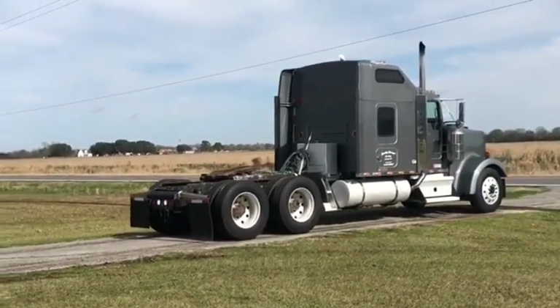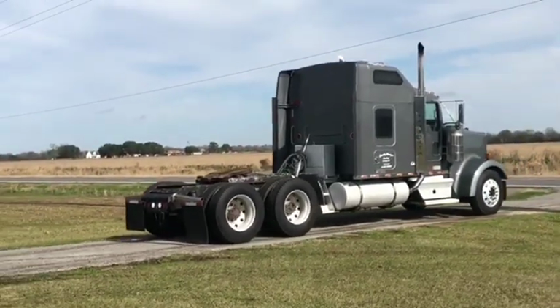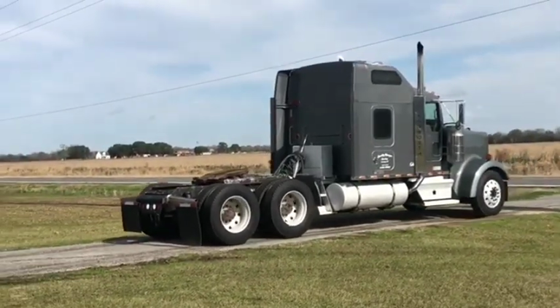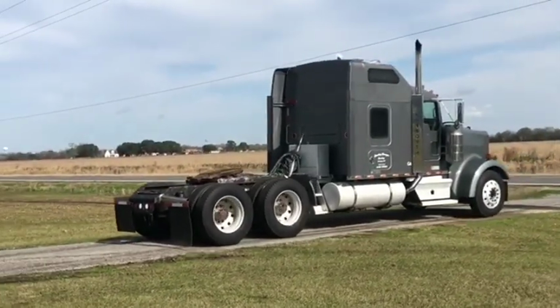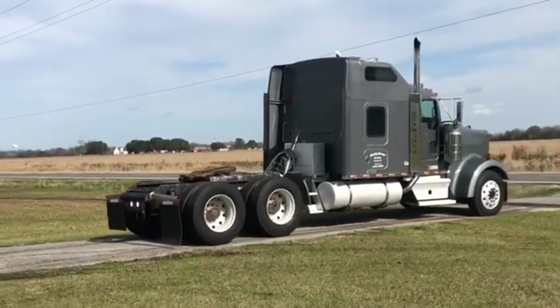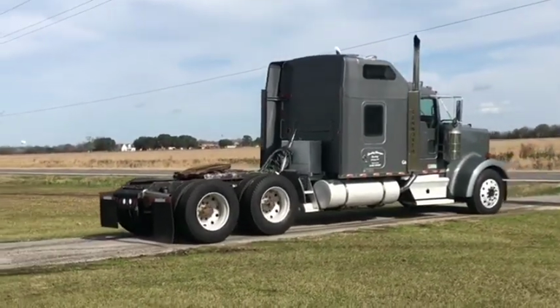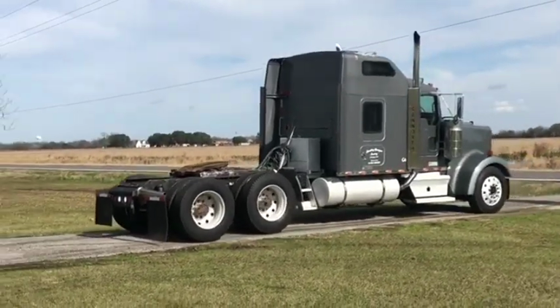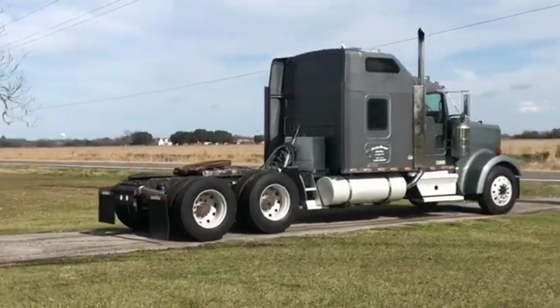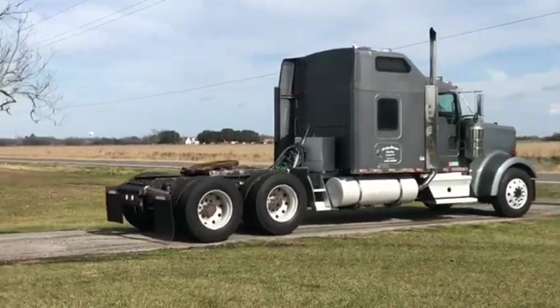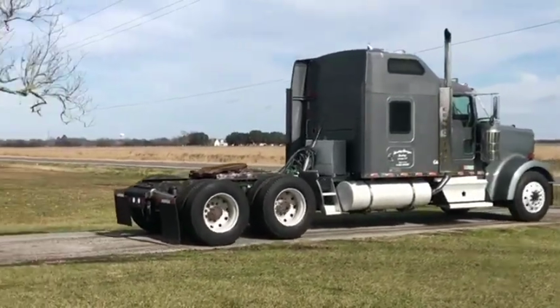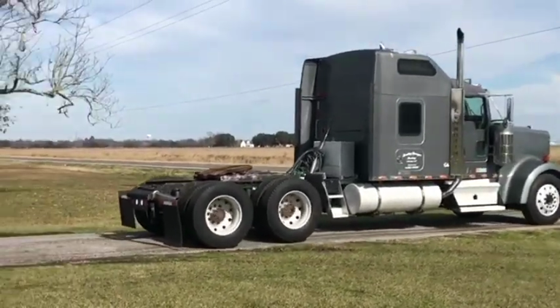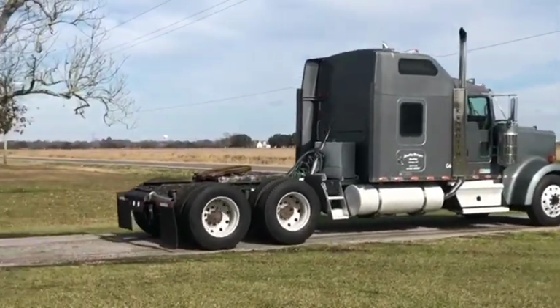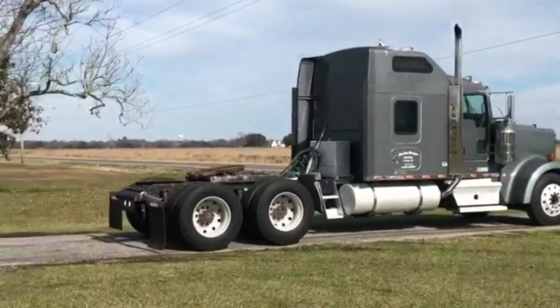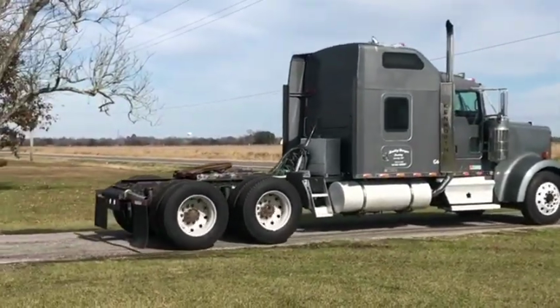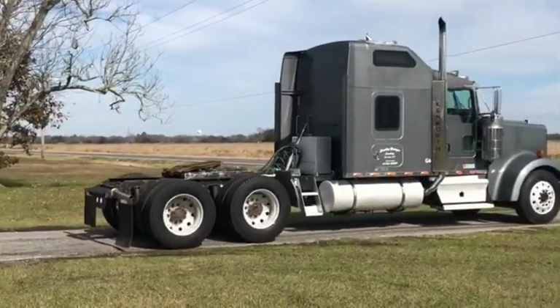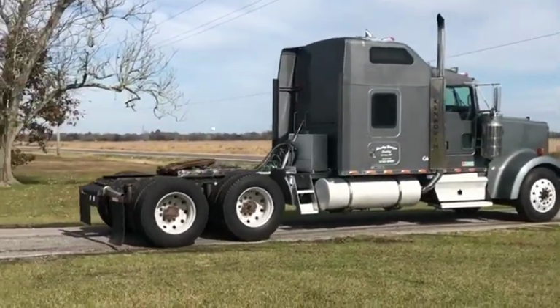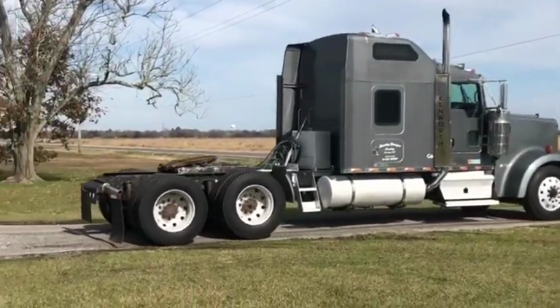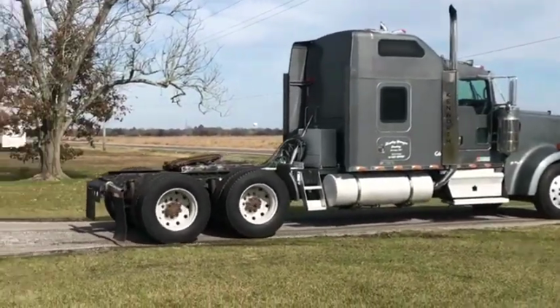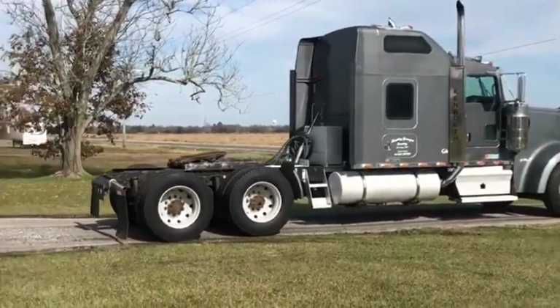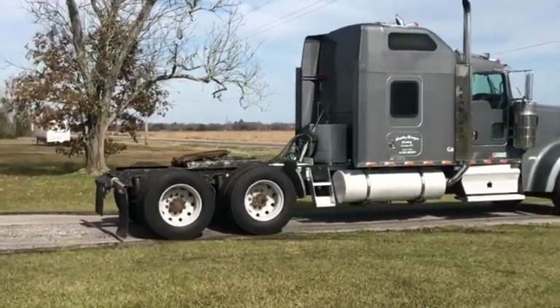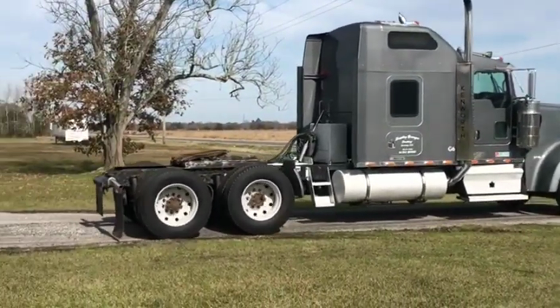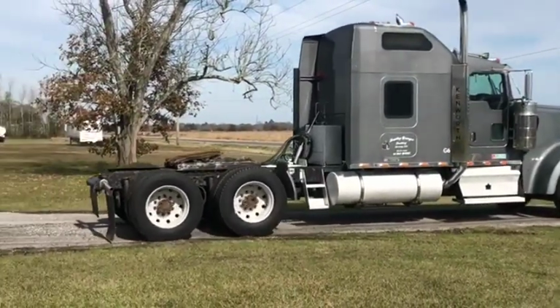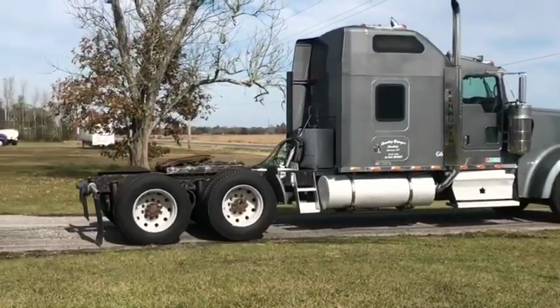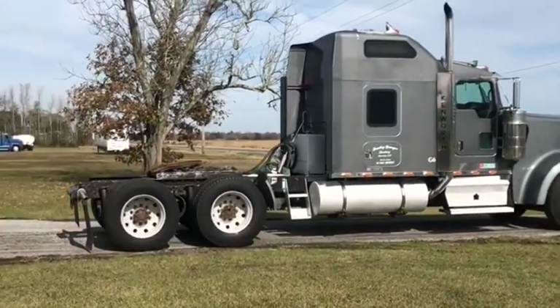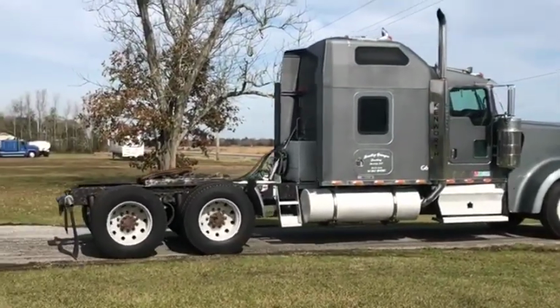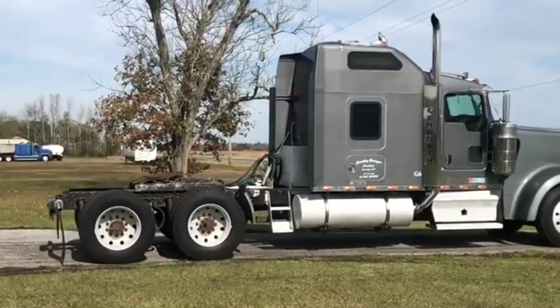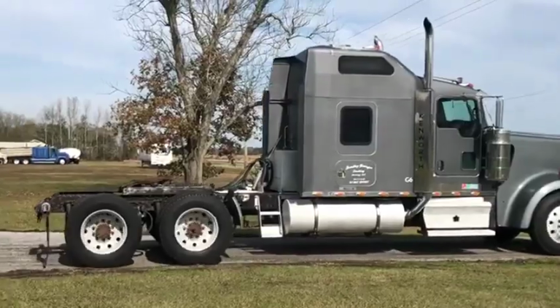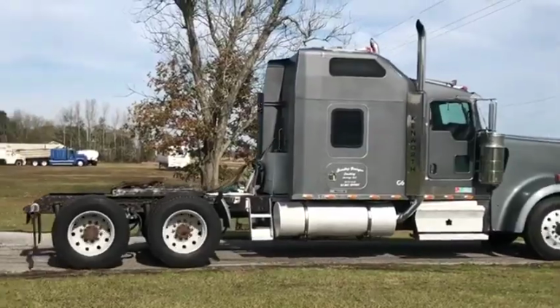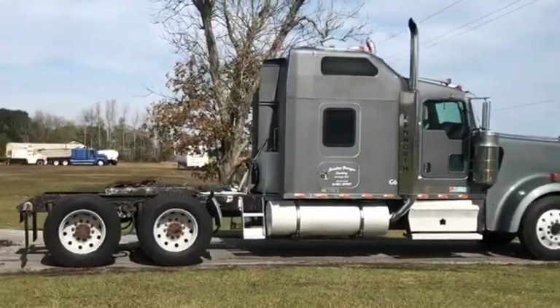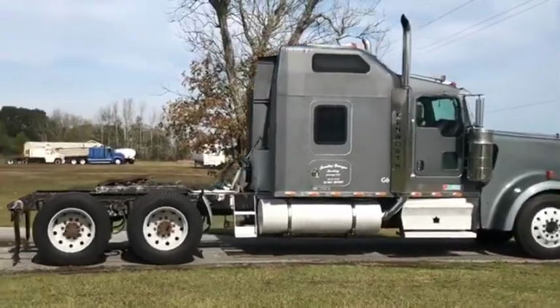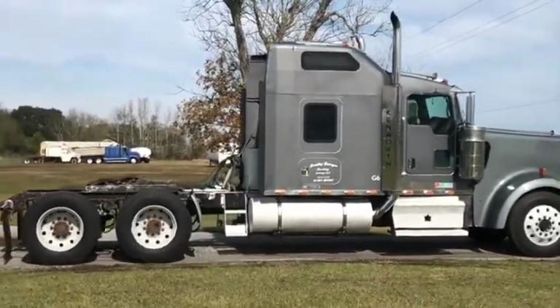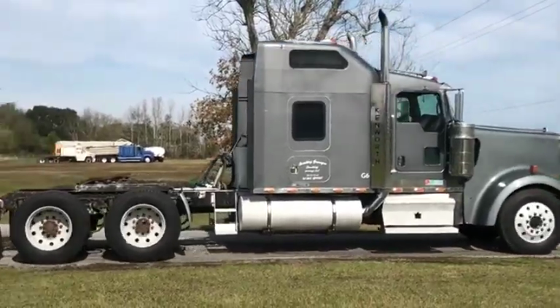A nice color as well. It's a nice, nice piece — I'd own one of these all the time.